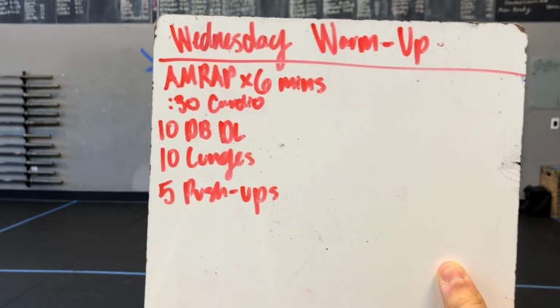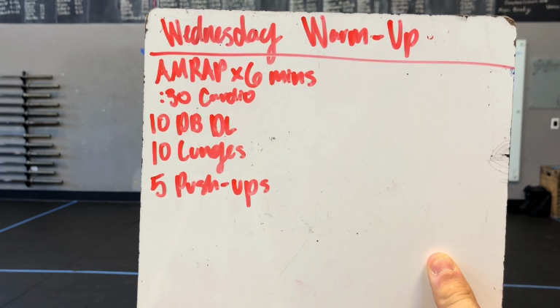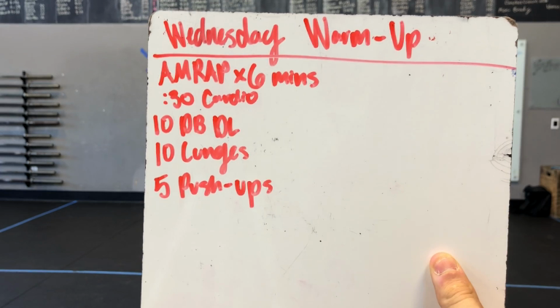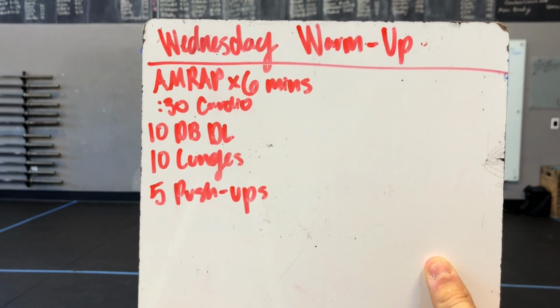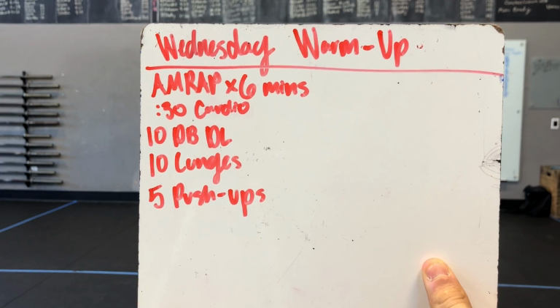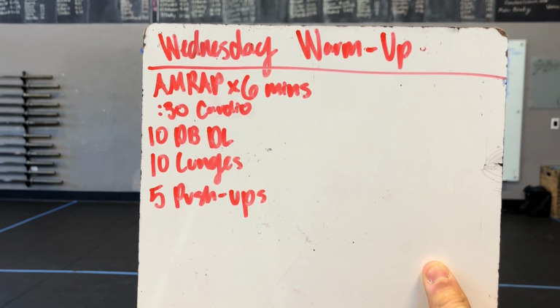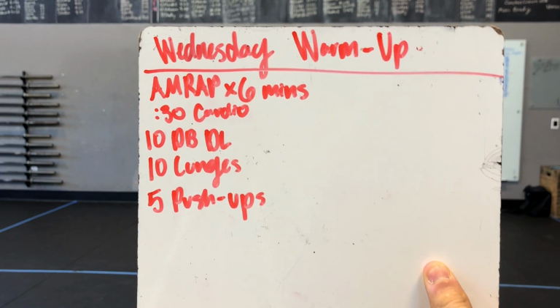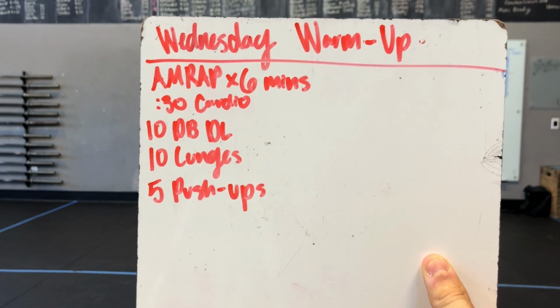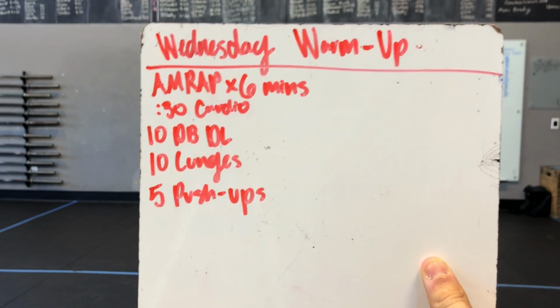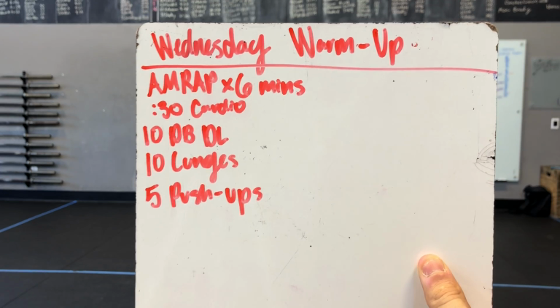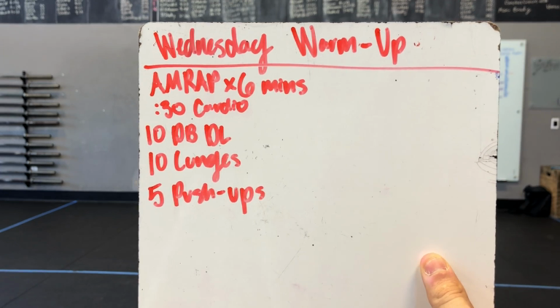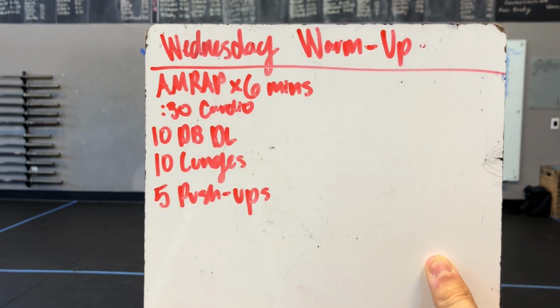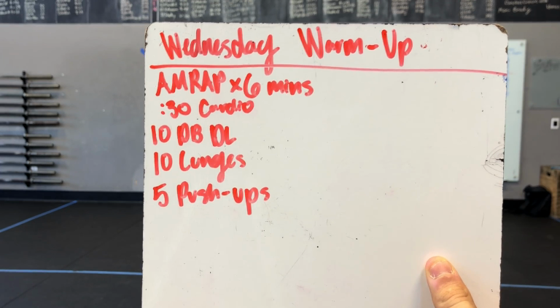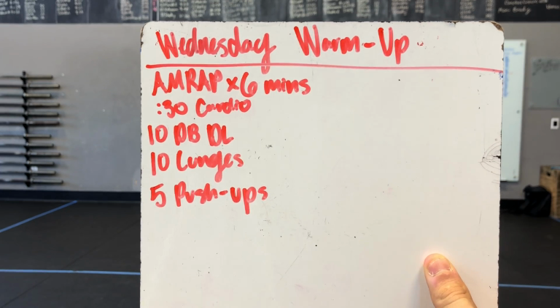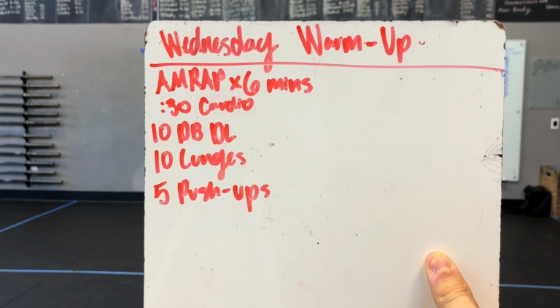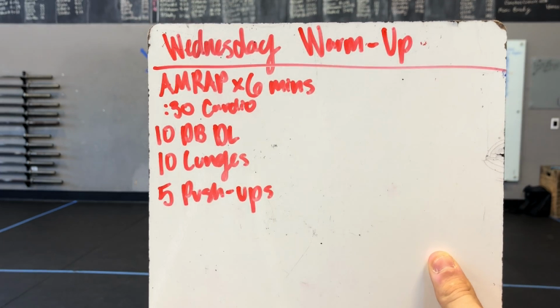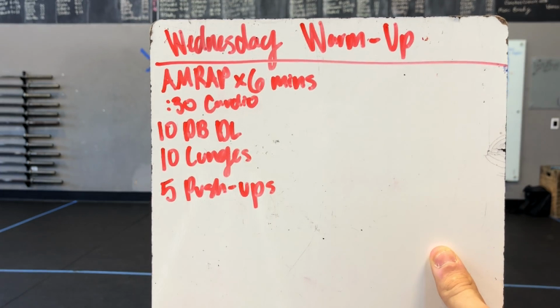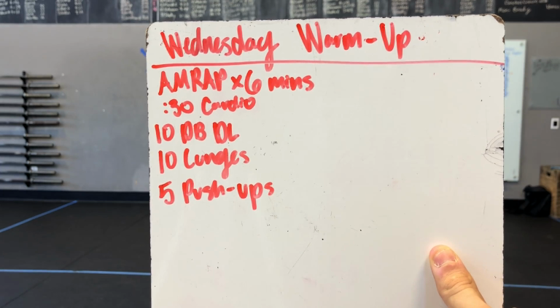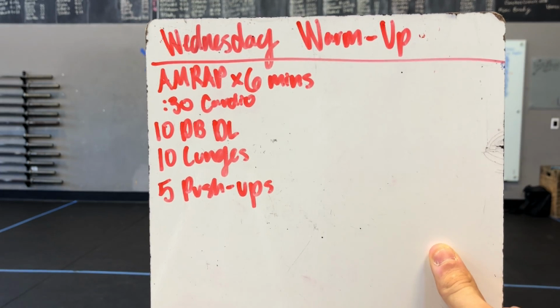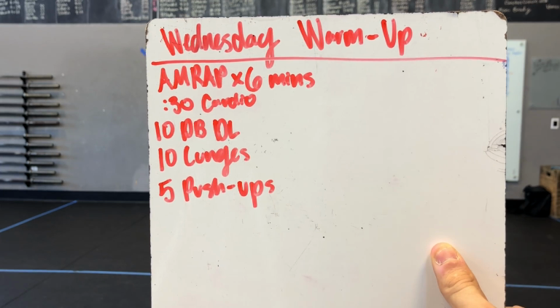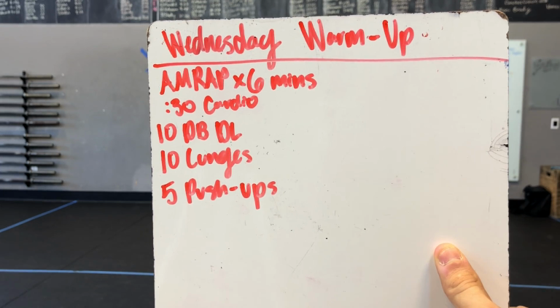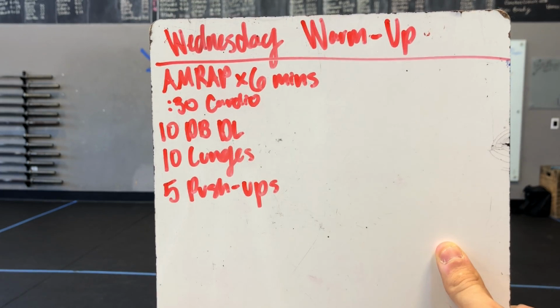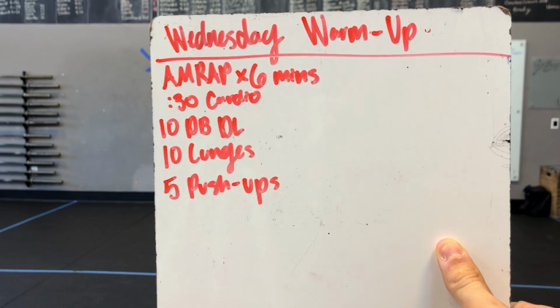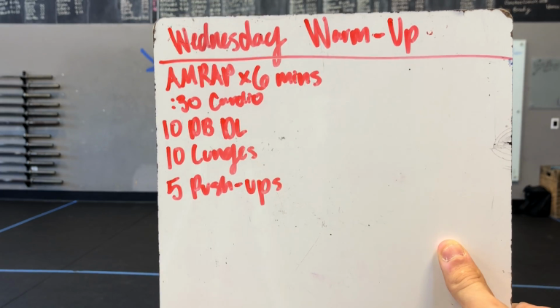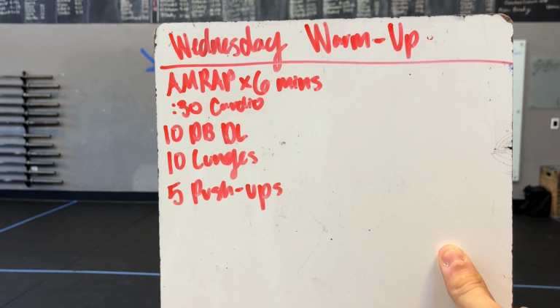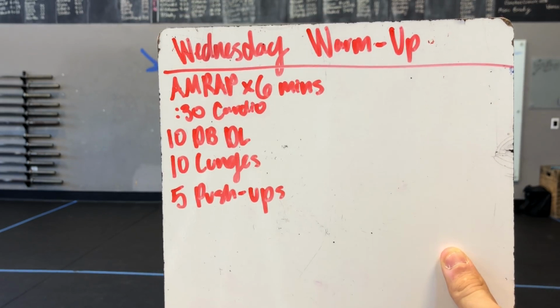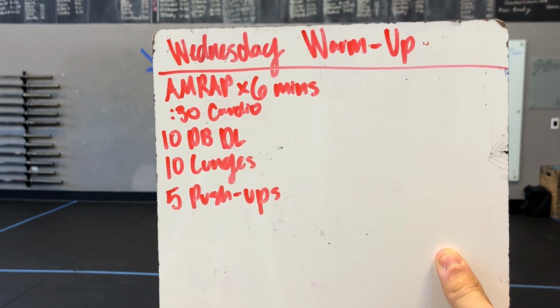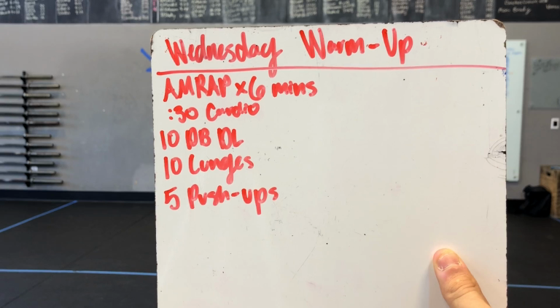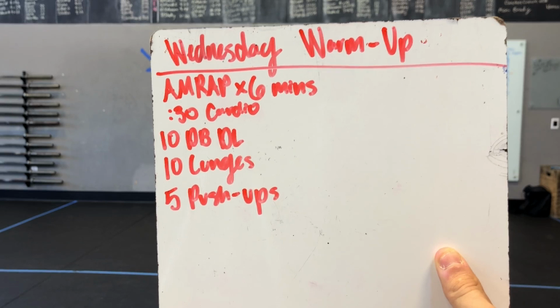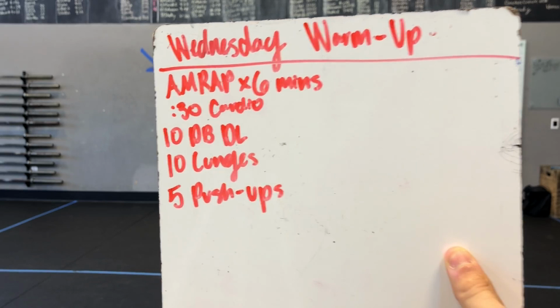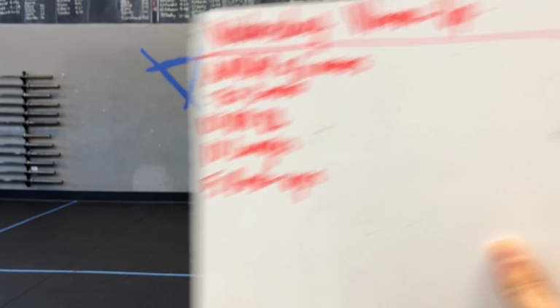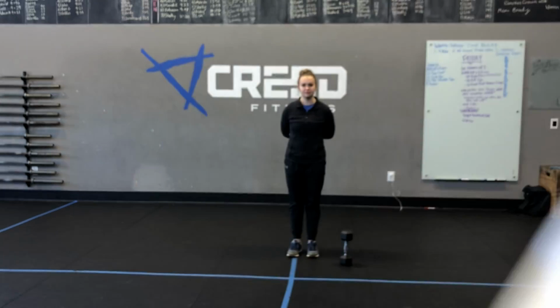30 seconds of a cardio choice — we'll show the cardio options. 10 dumbbell deadlifts, 10 lunges, and five push-ups.